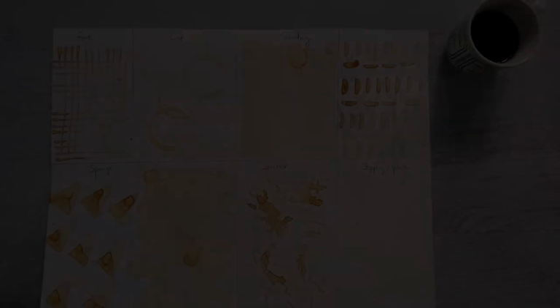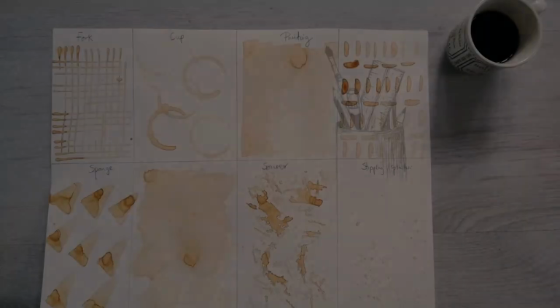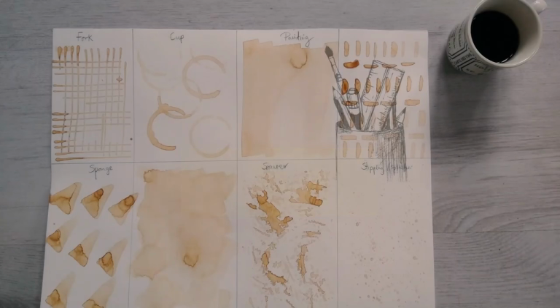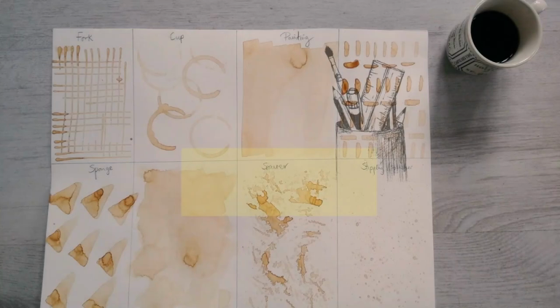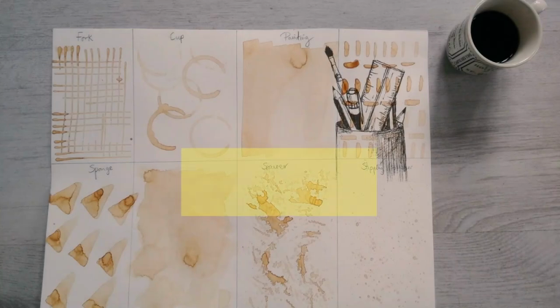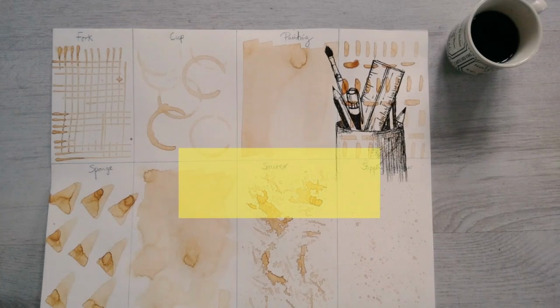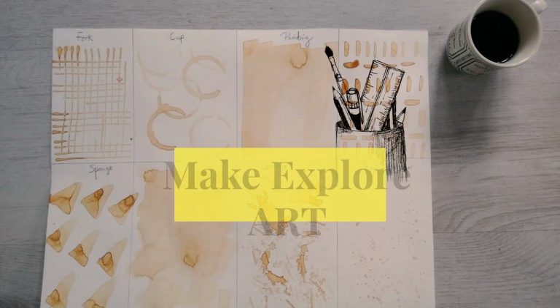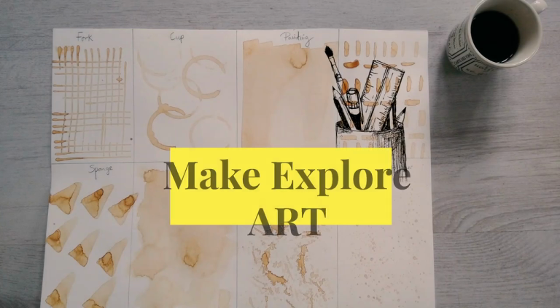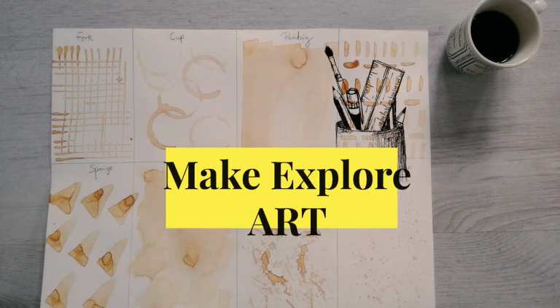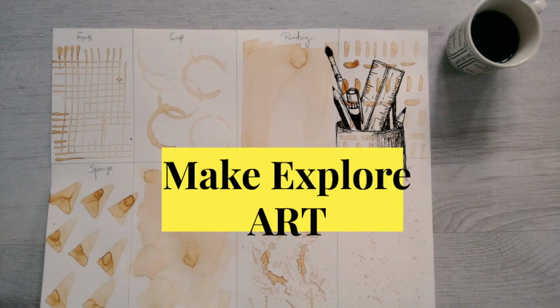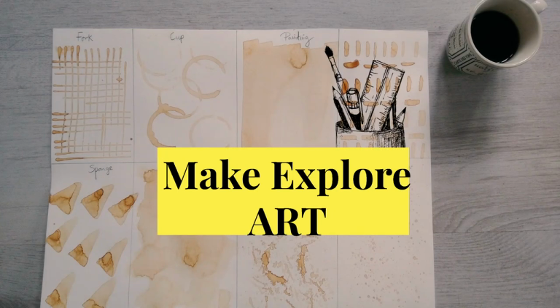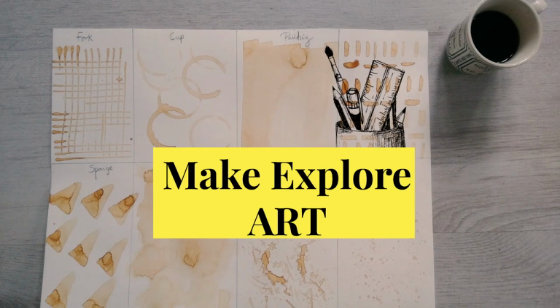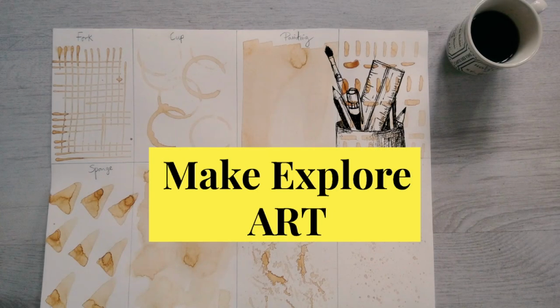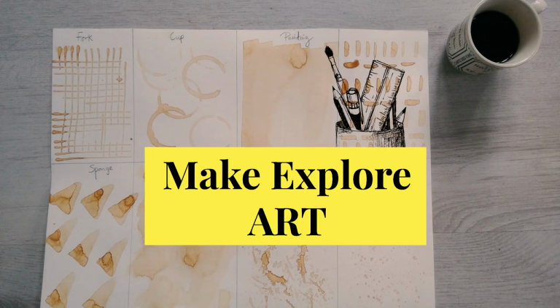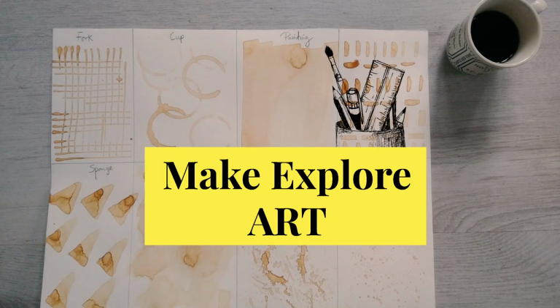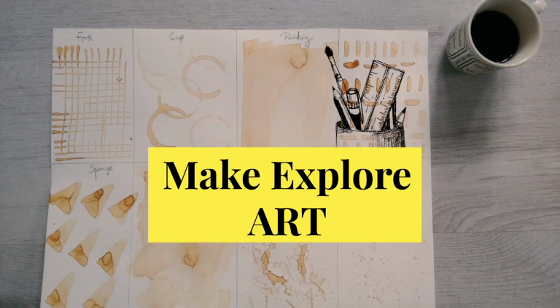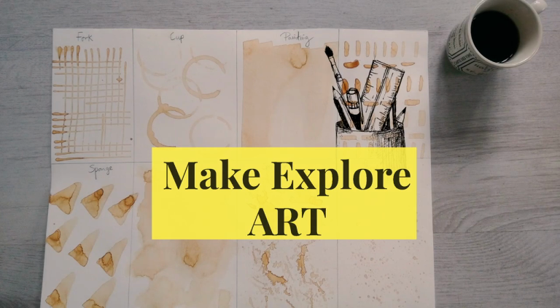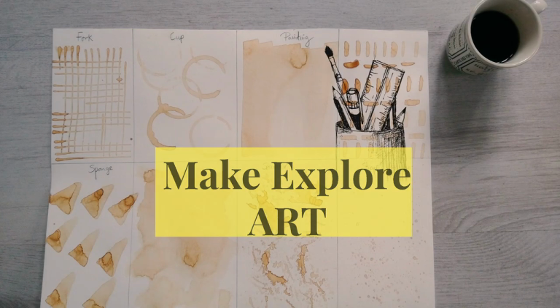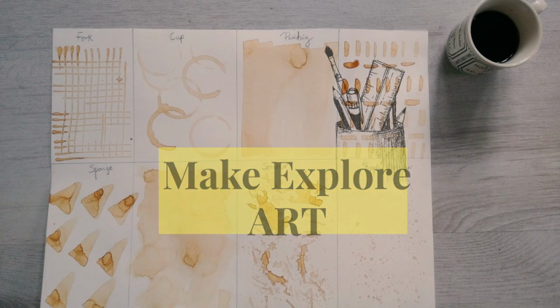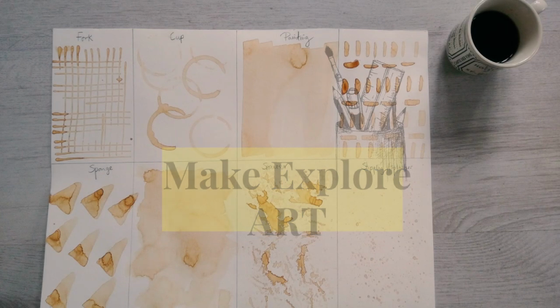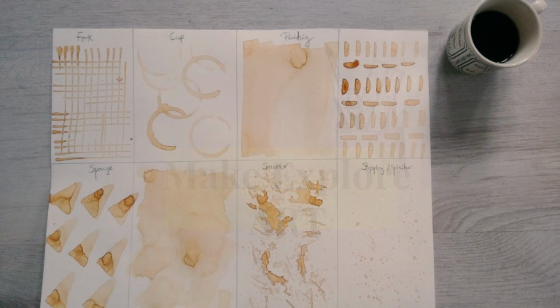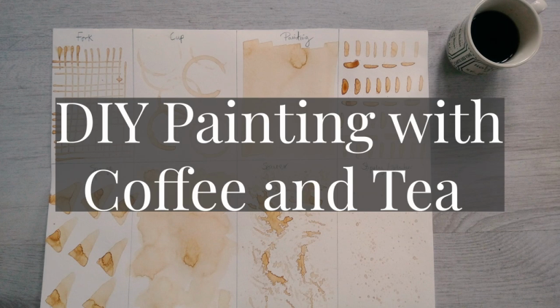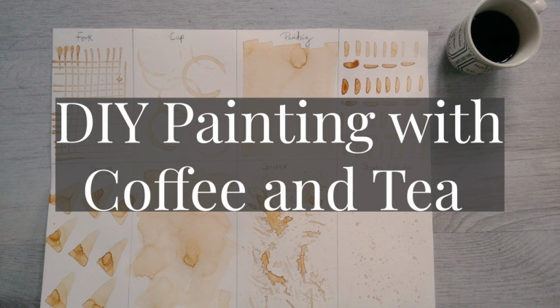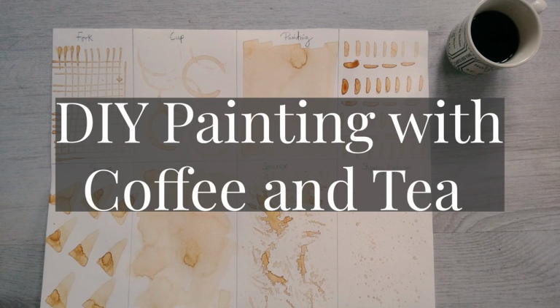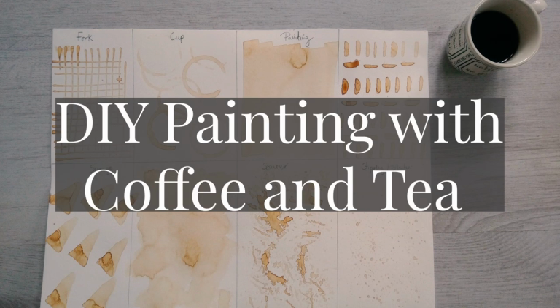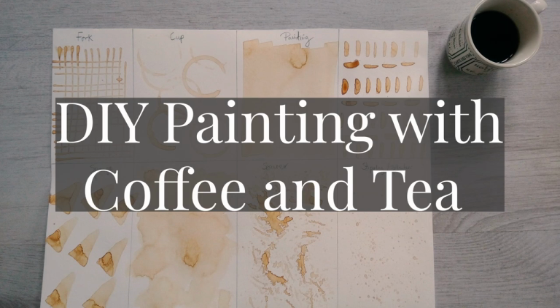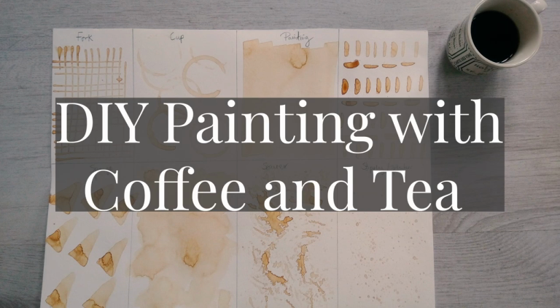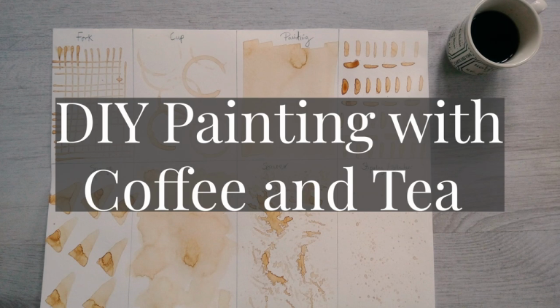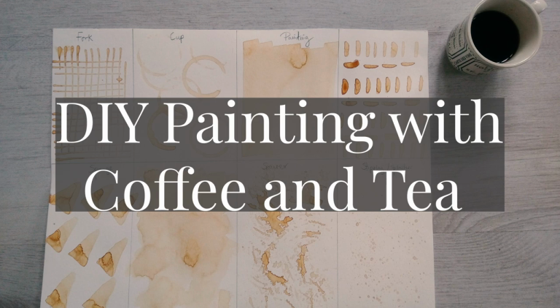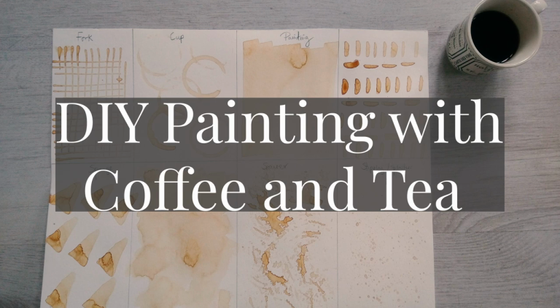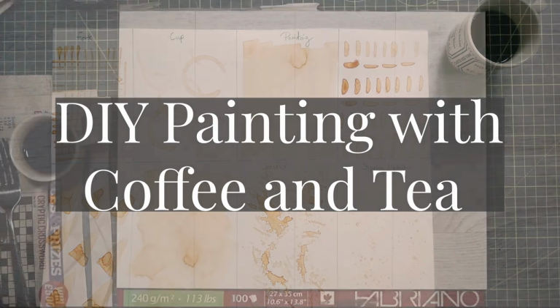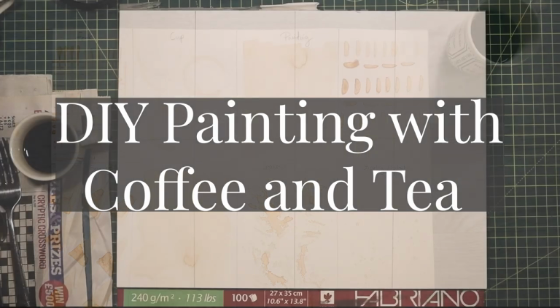Hello and welcome to Make Explore Art. Today we're going to have fun painting with tea and coffee.